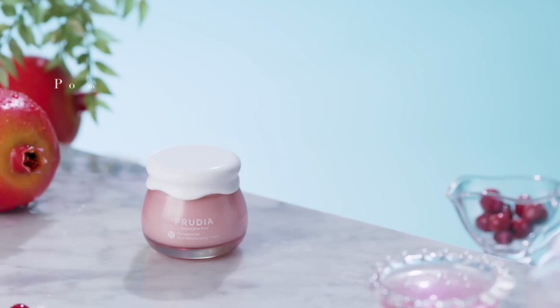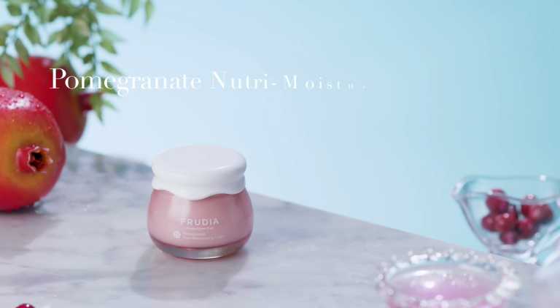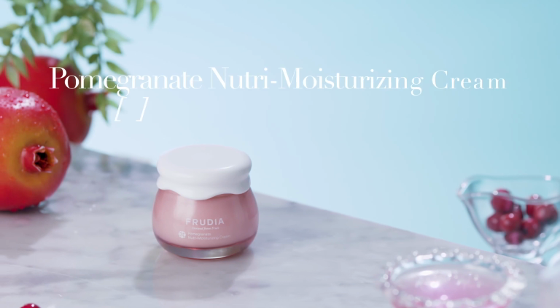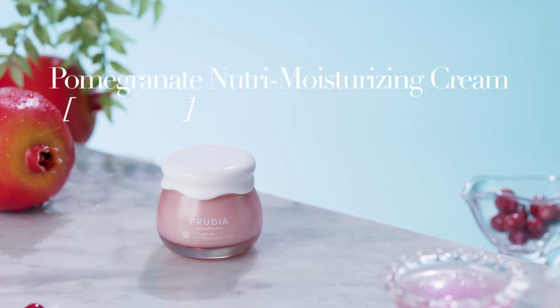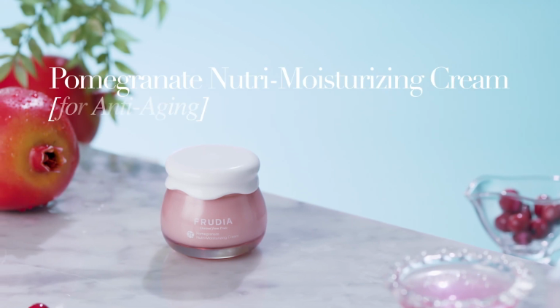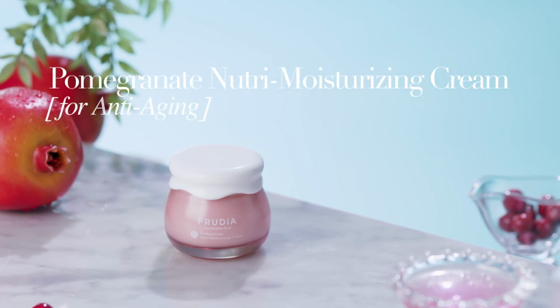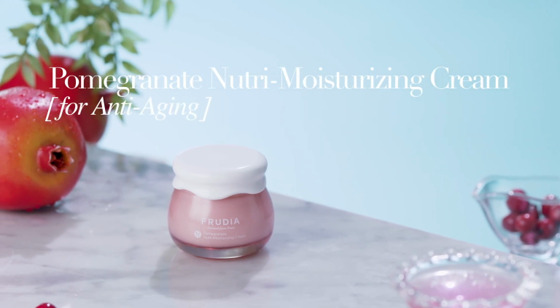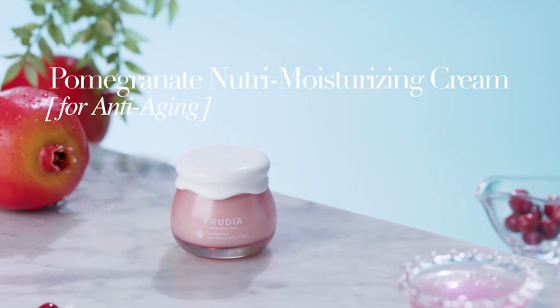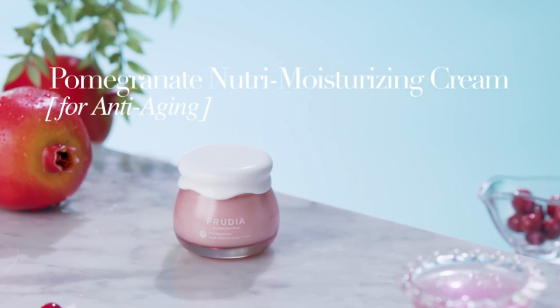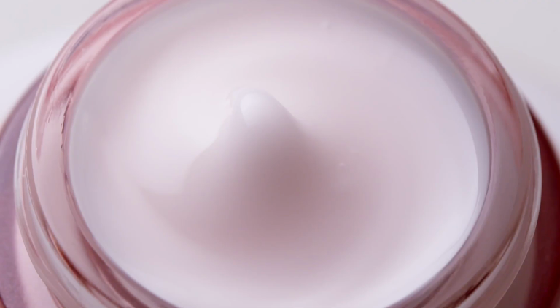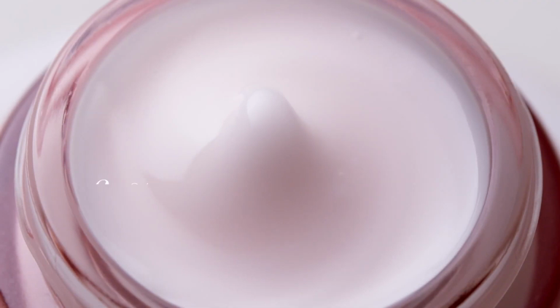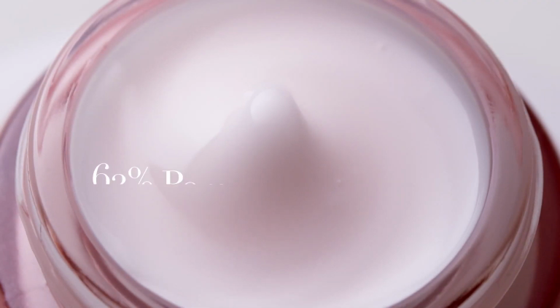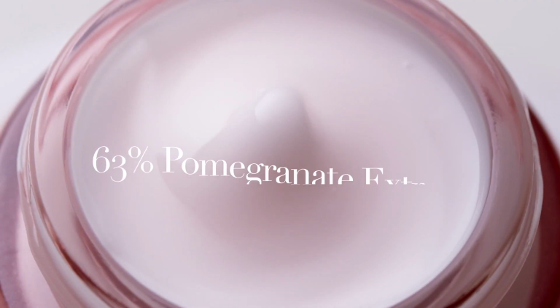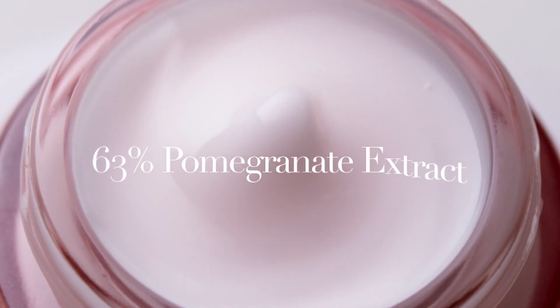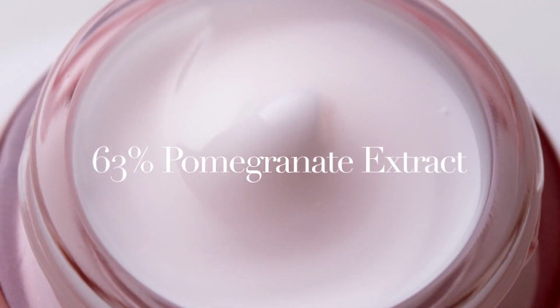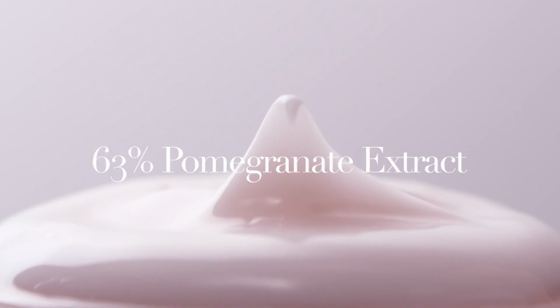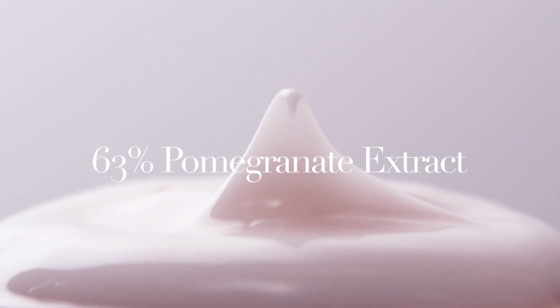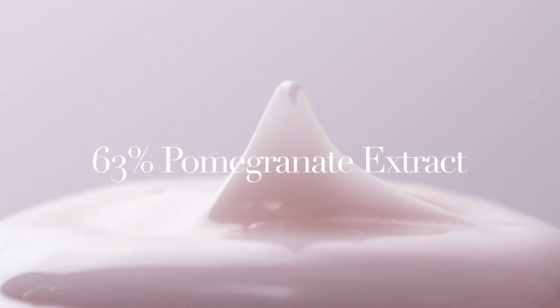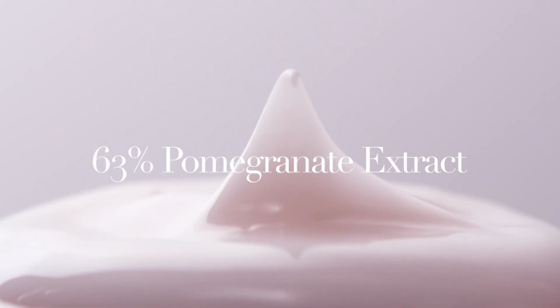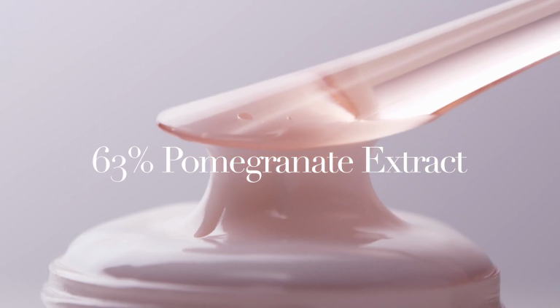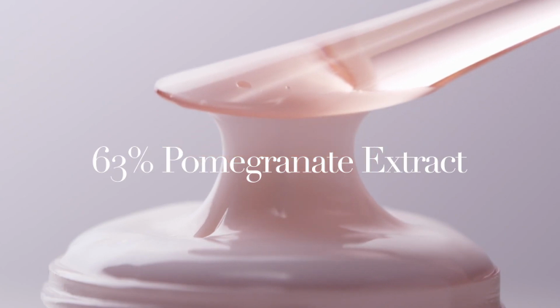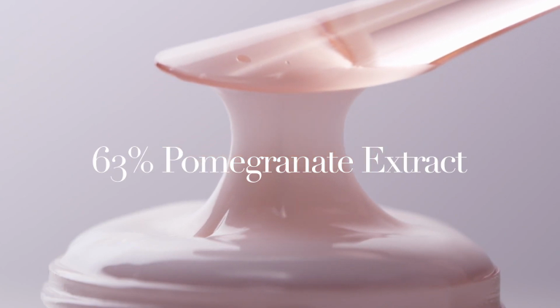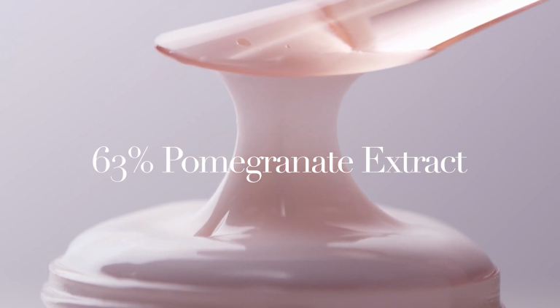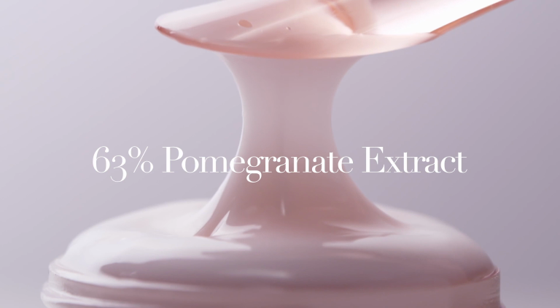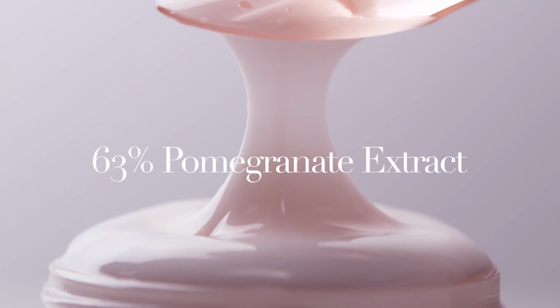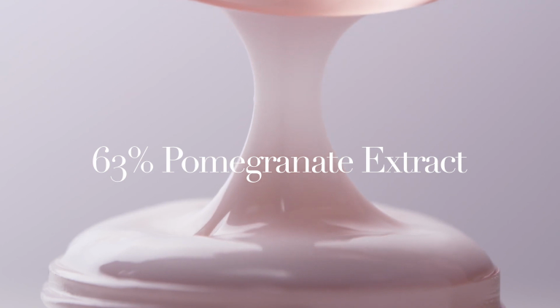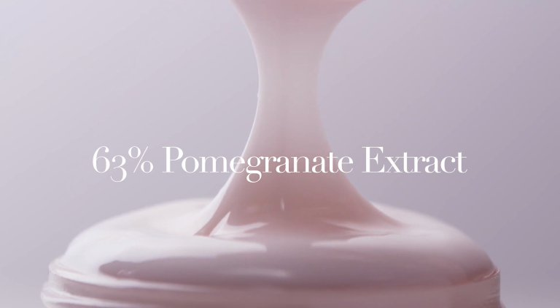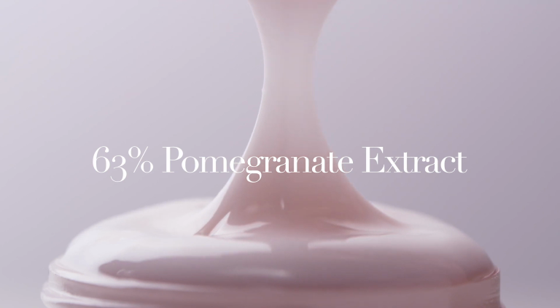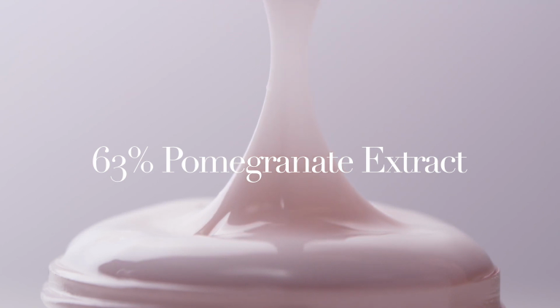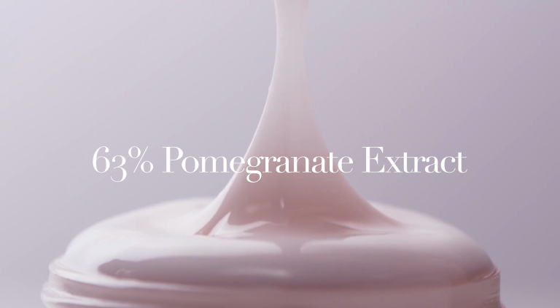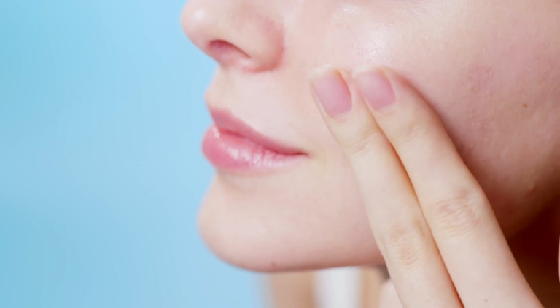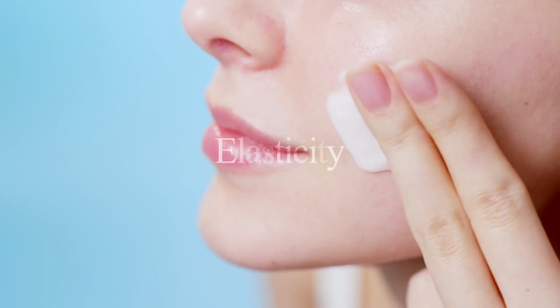Pomegranate Neutral Moisturizing Cream. The antioxidant effect of pomegranate helps tighten and hydrate loose and saggy skin.